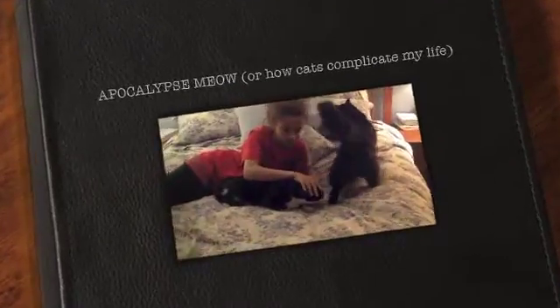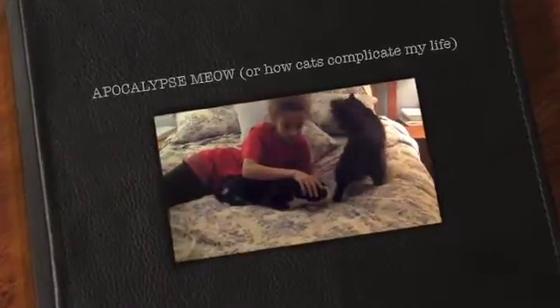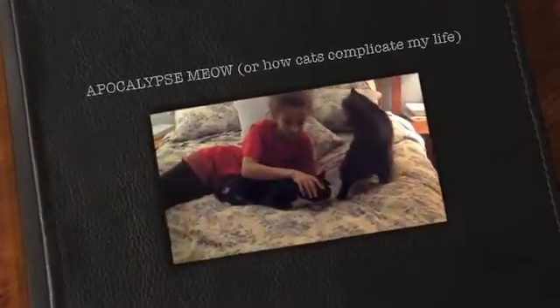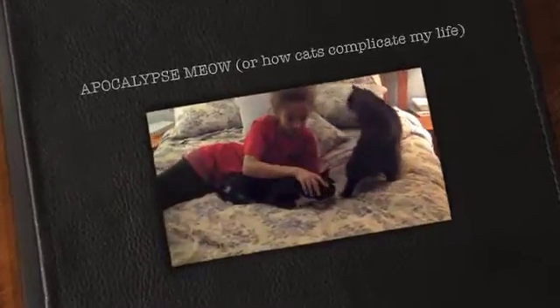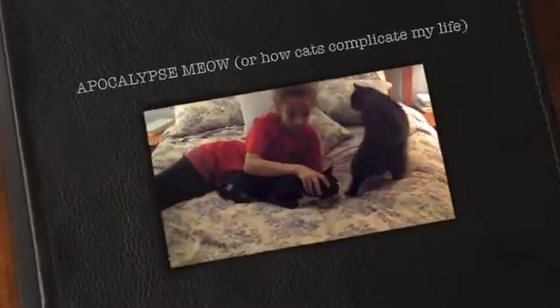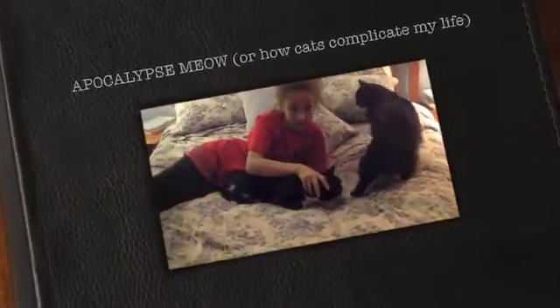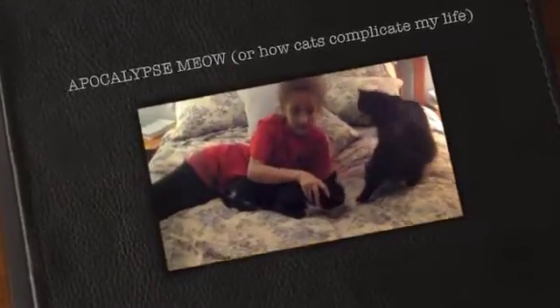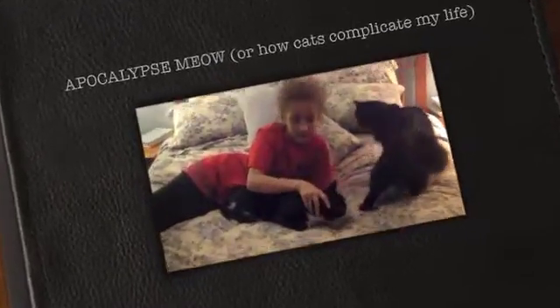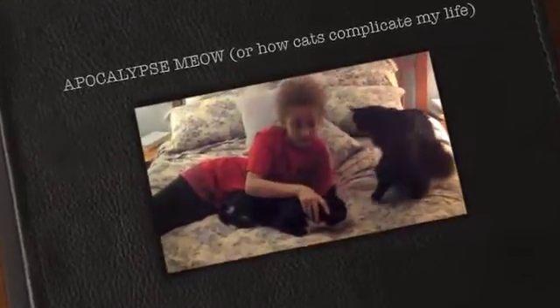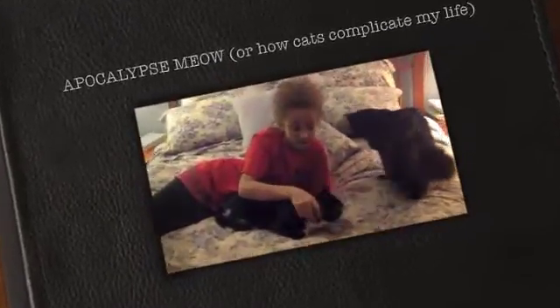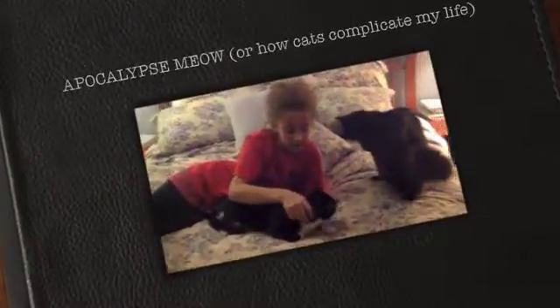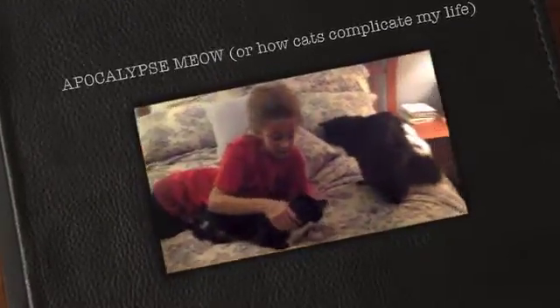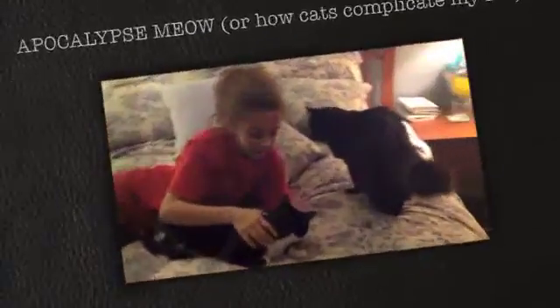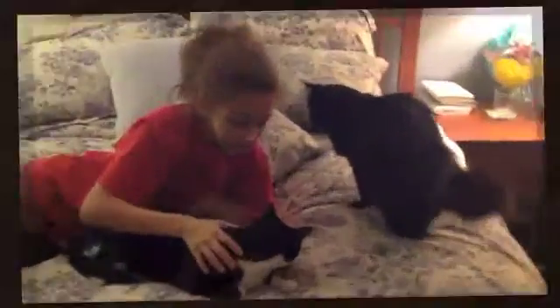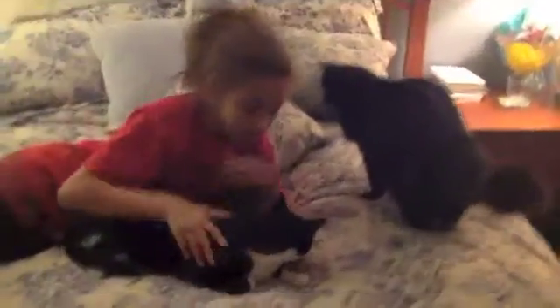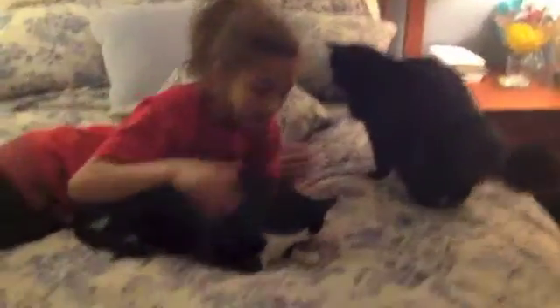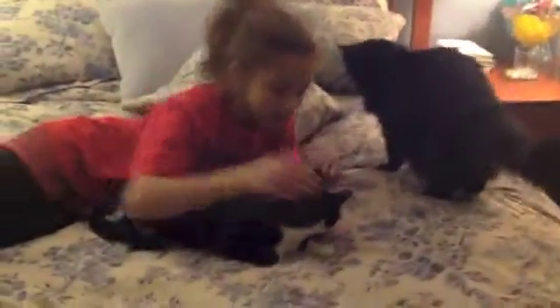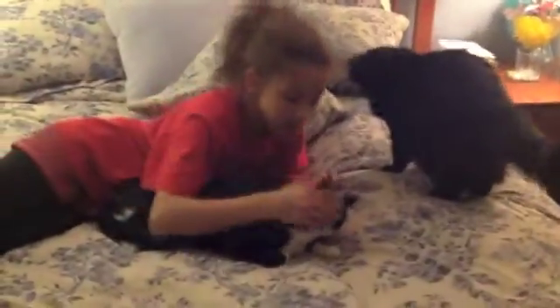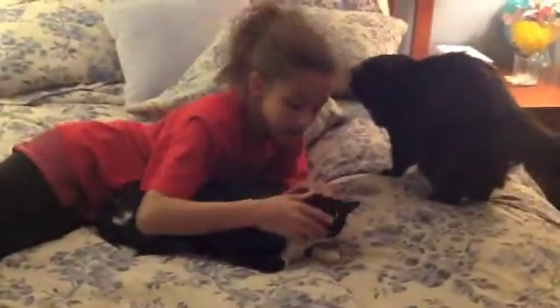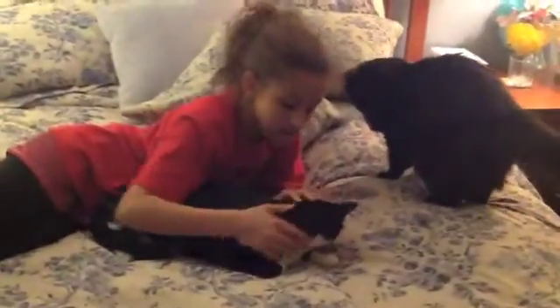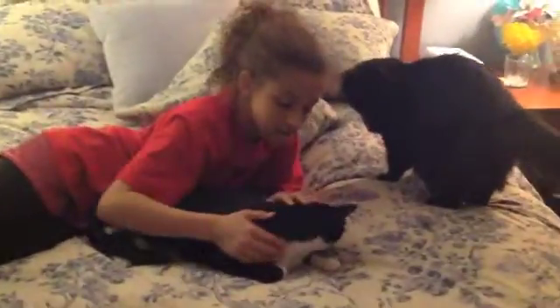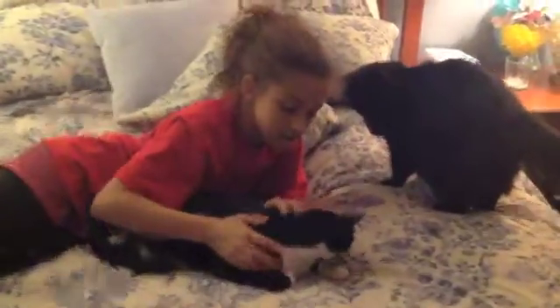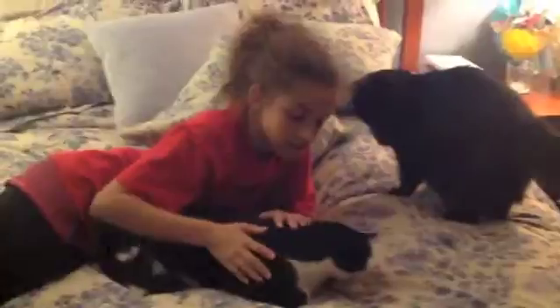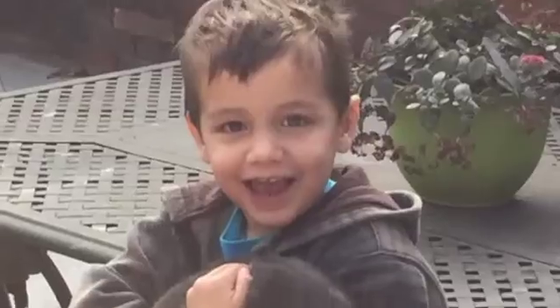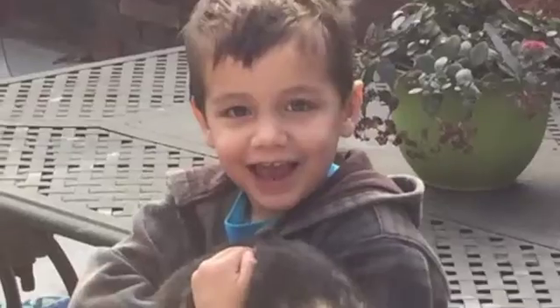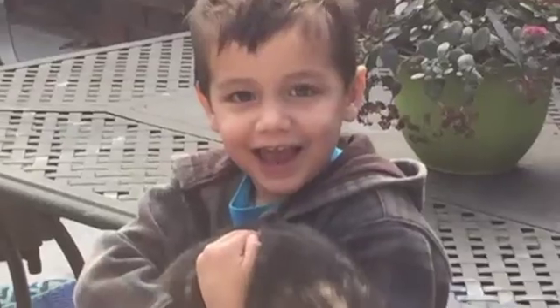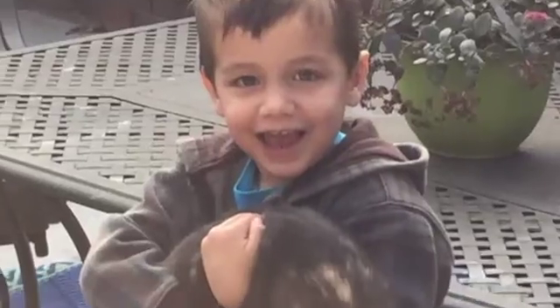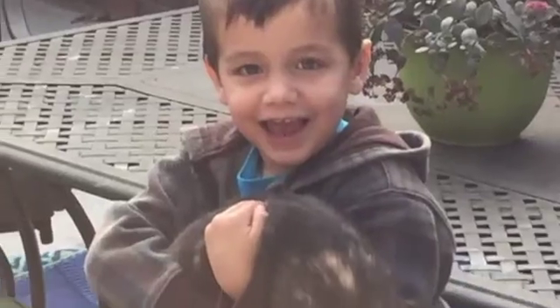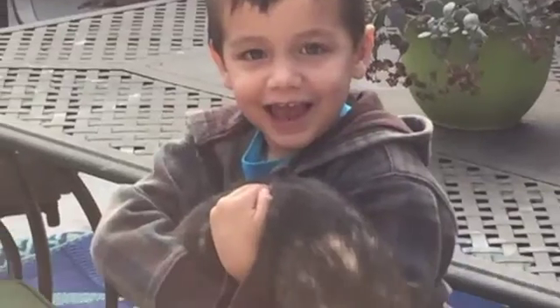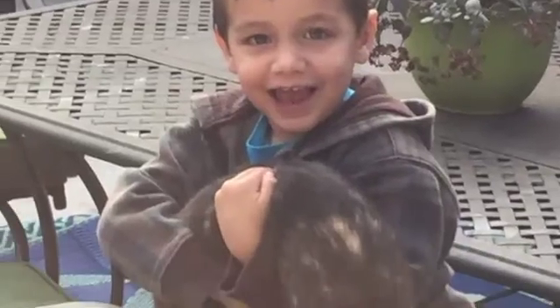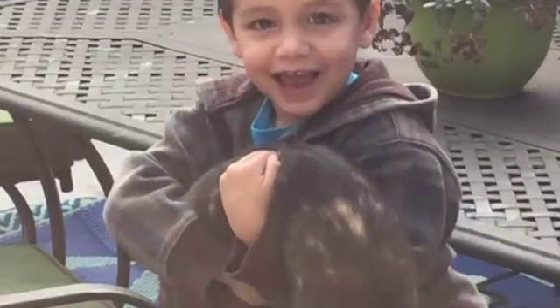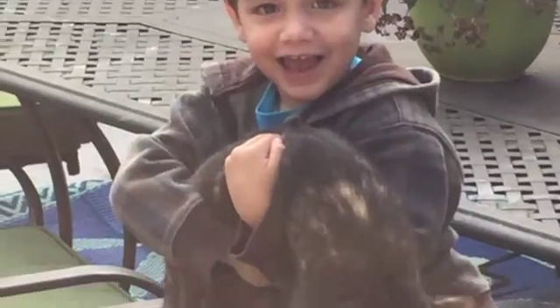Meet Priscilla and baby Jack. These guys, along with Lana, are our three pets.